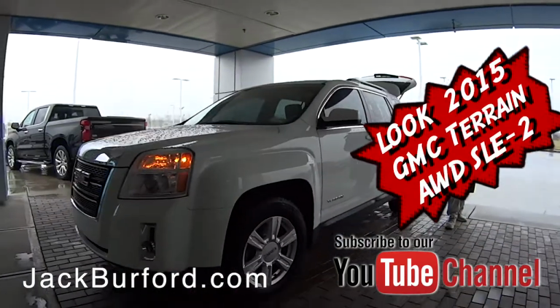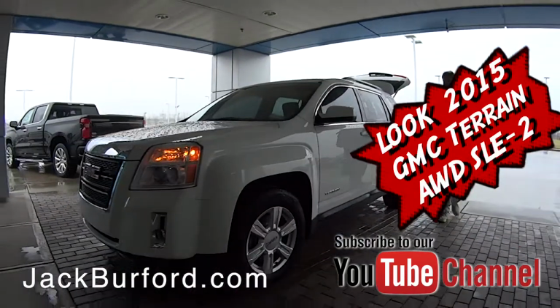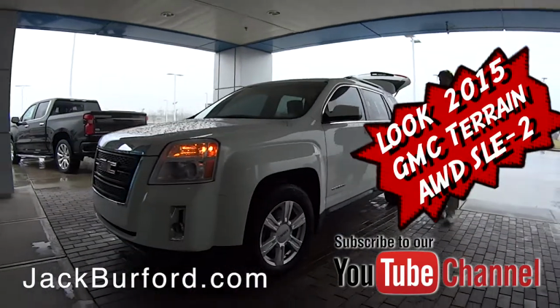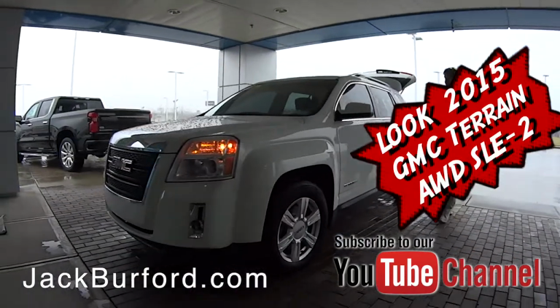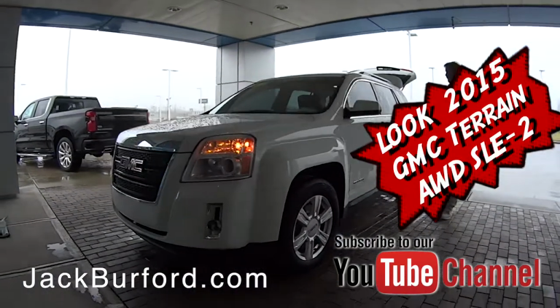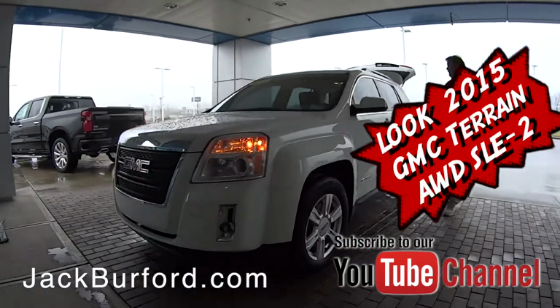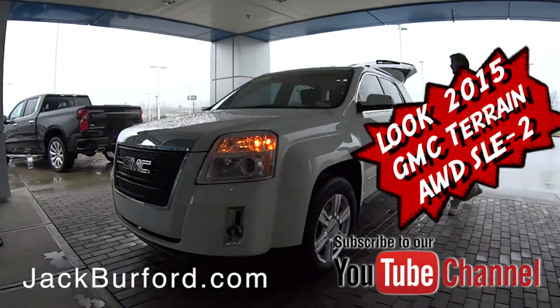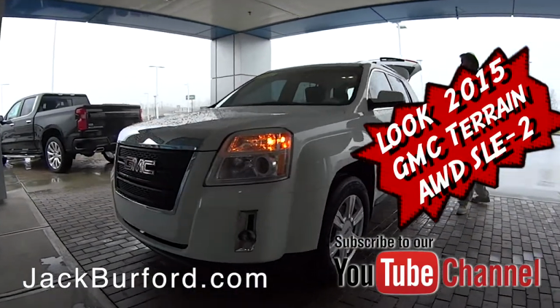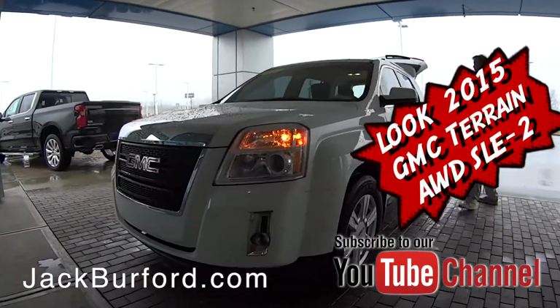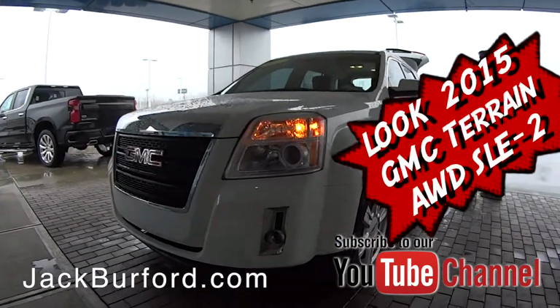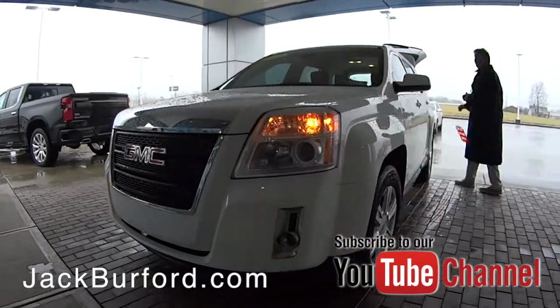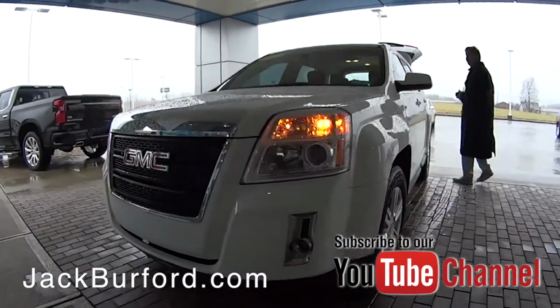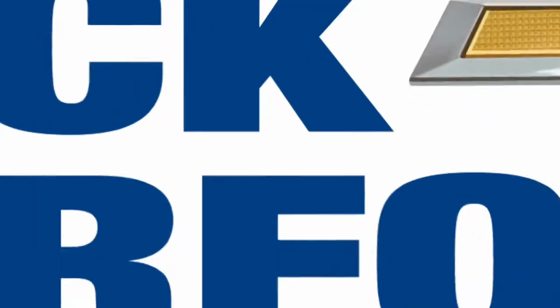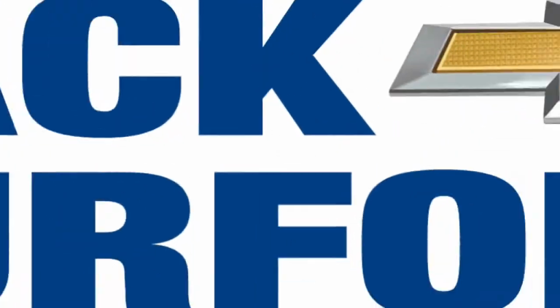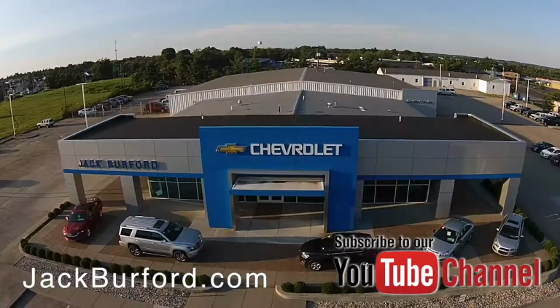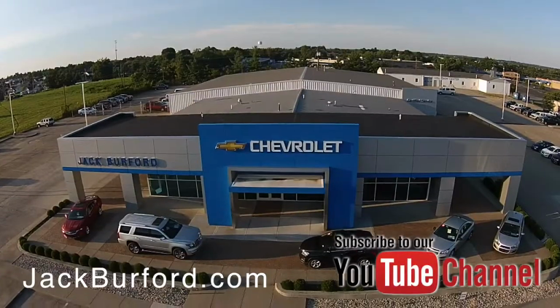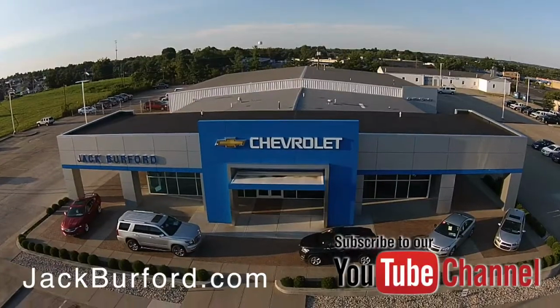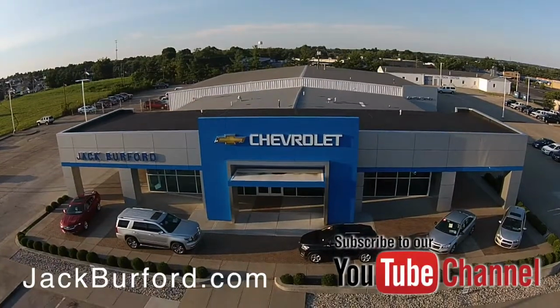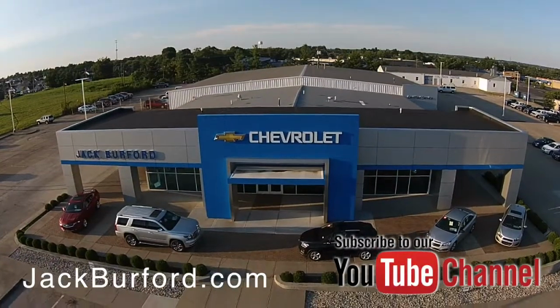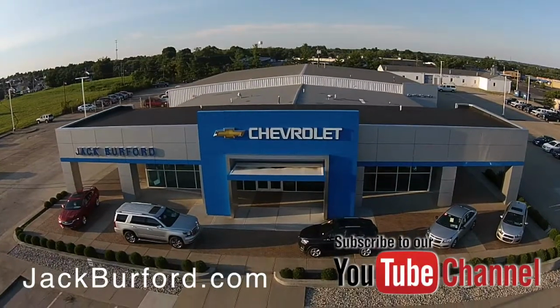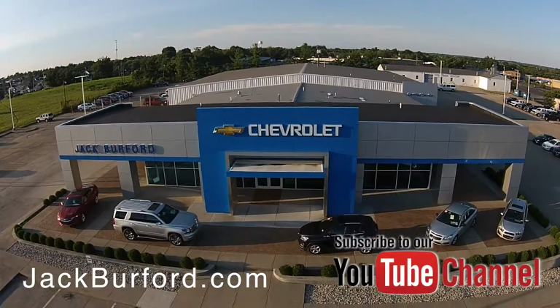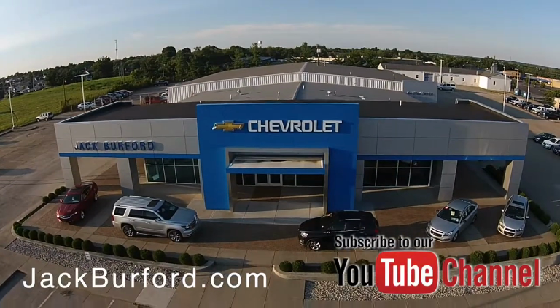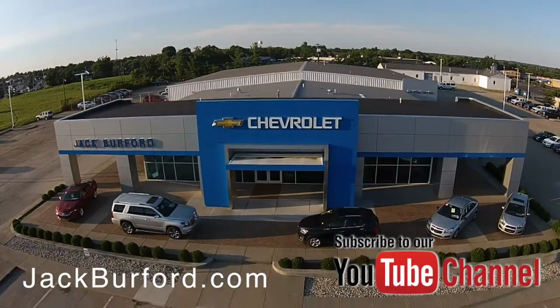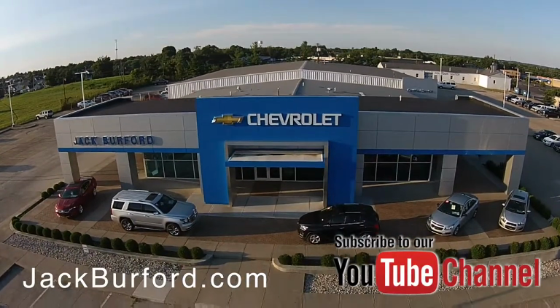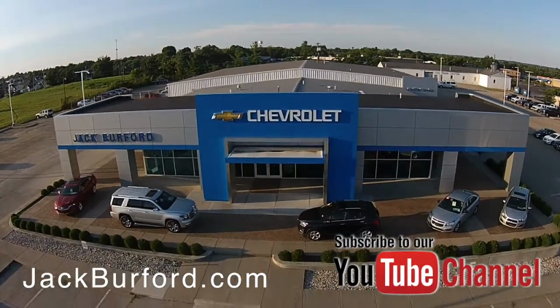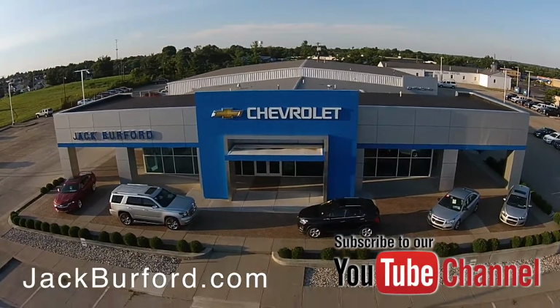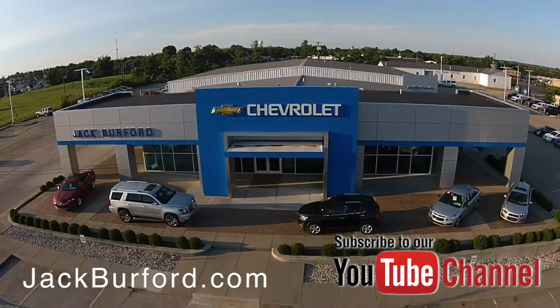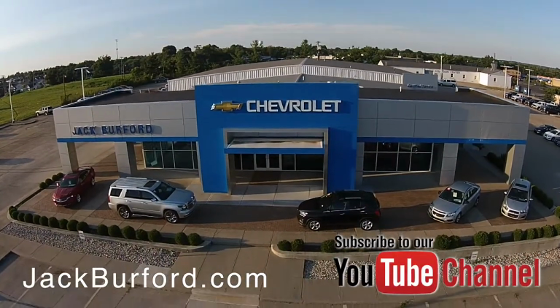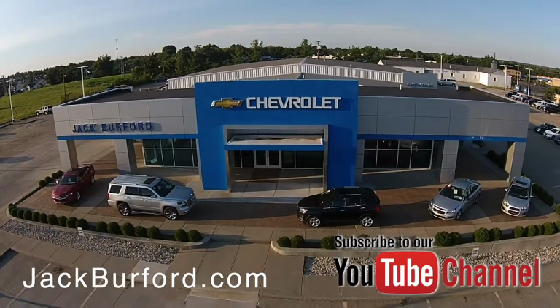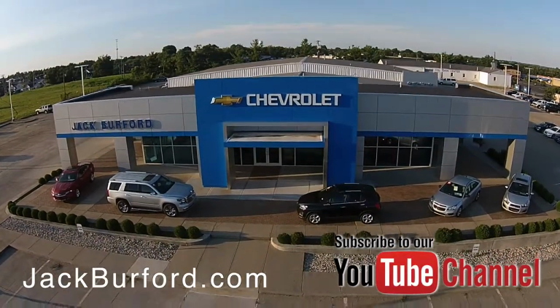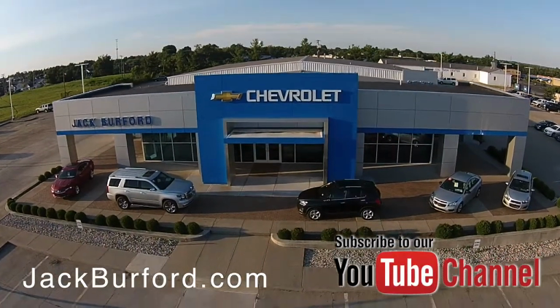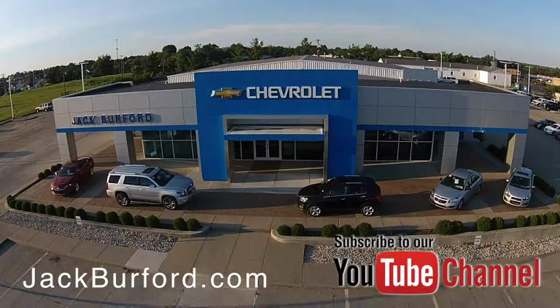Check out all the inventory at jackburford.com.